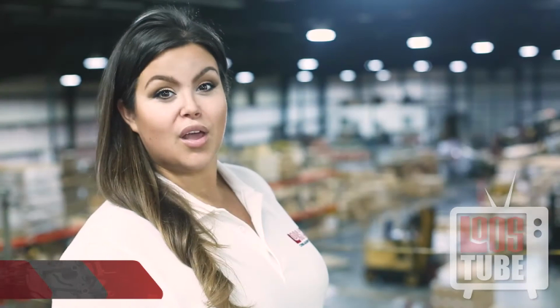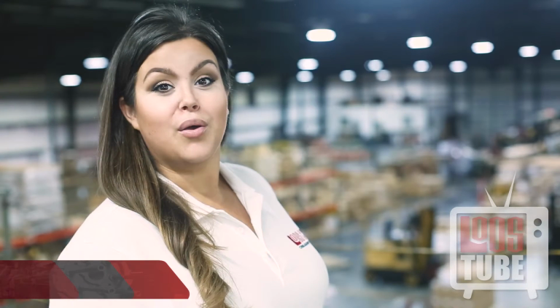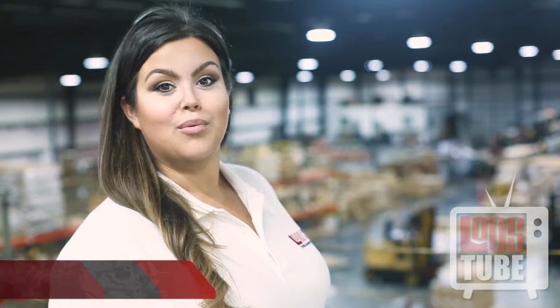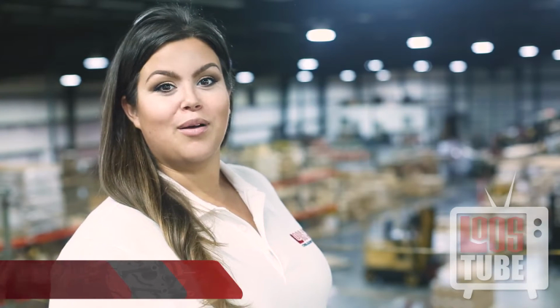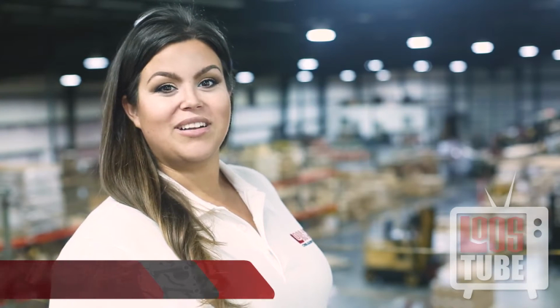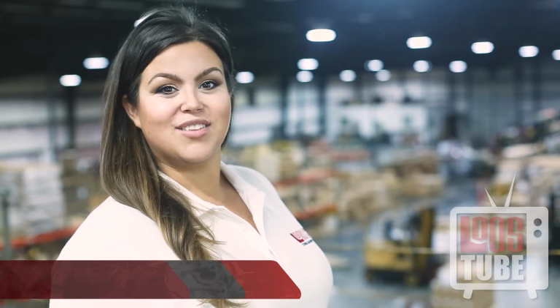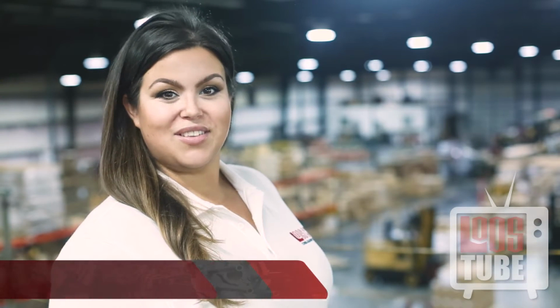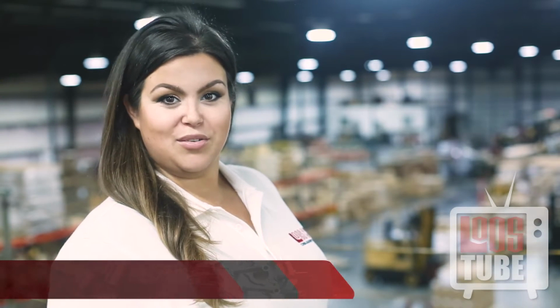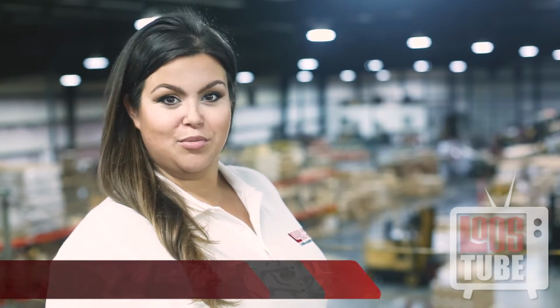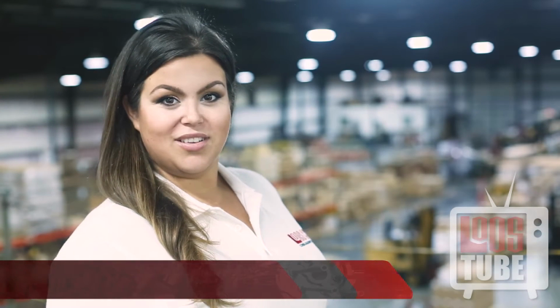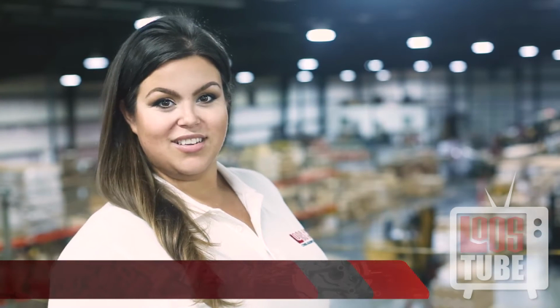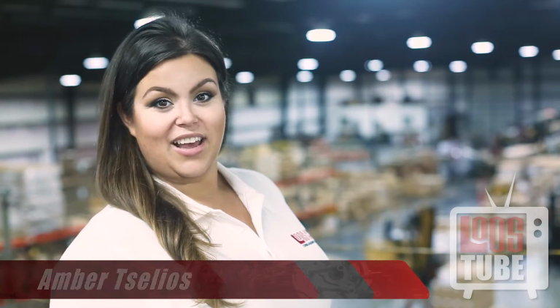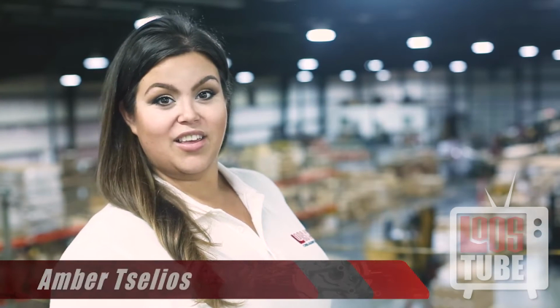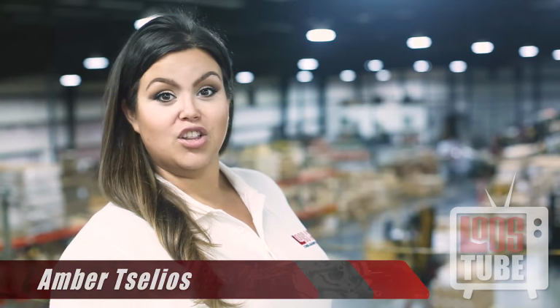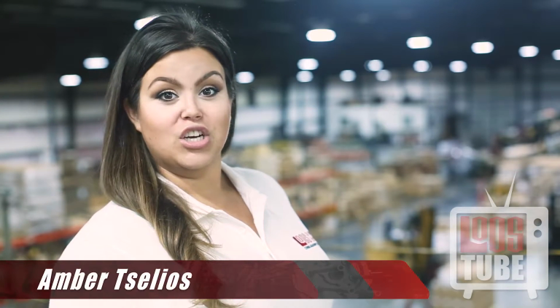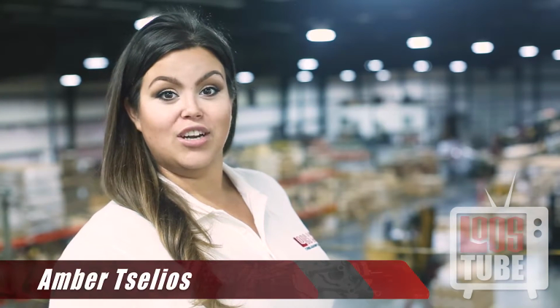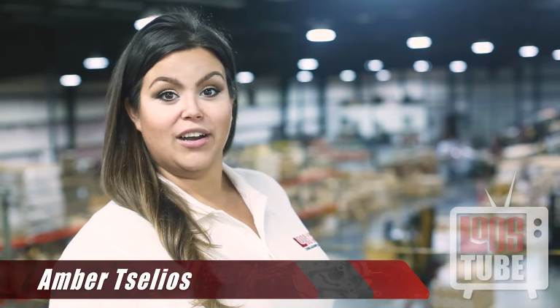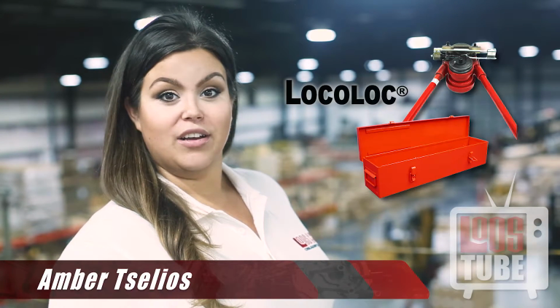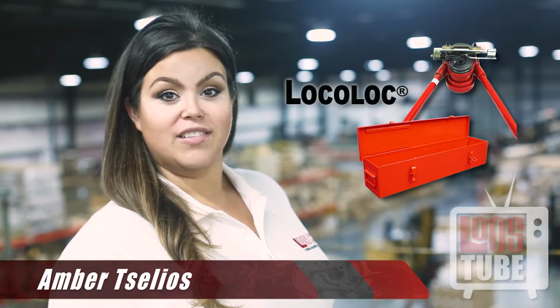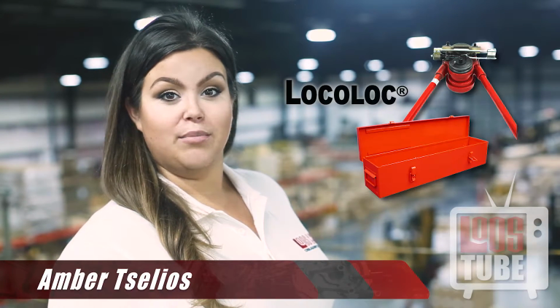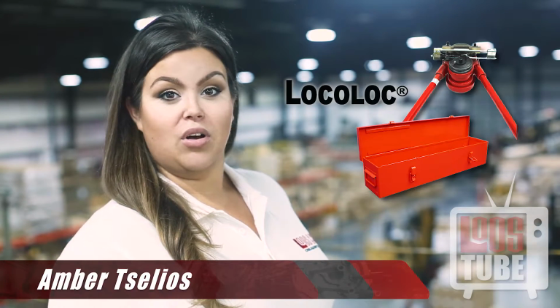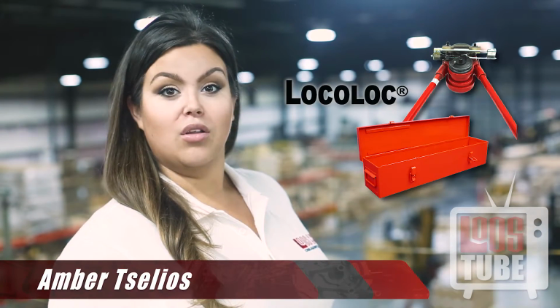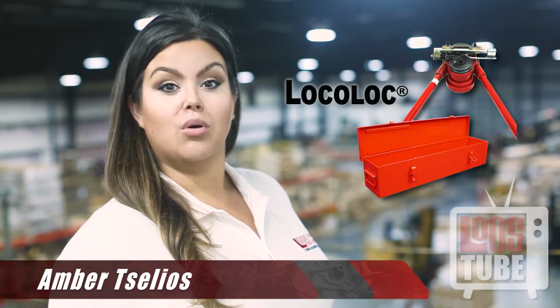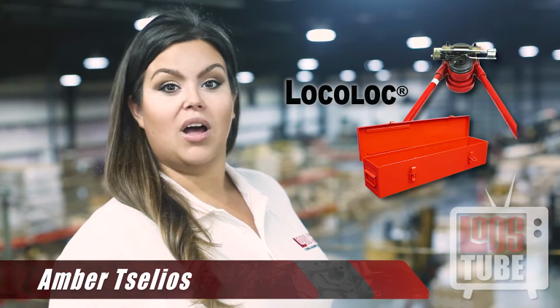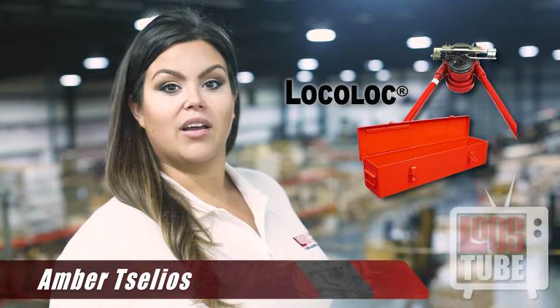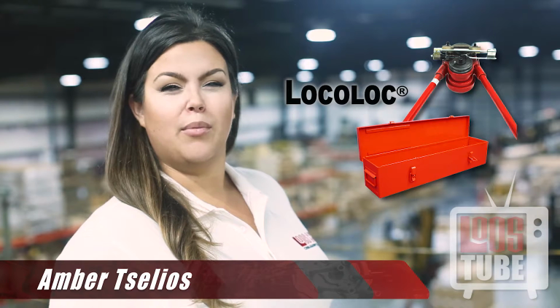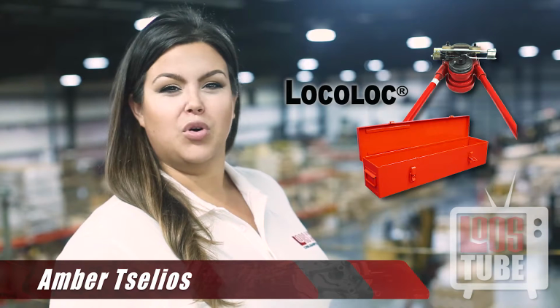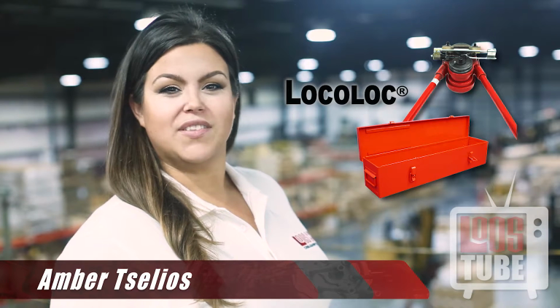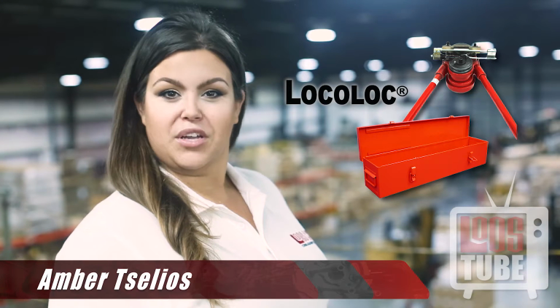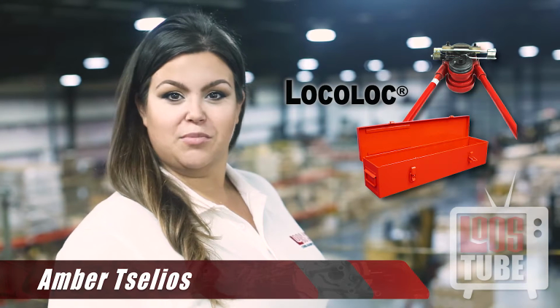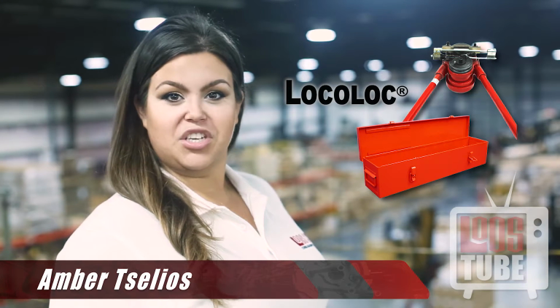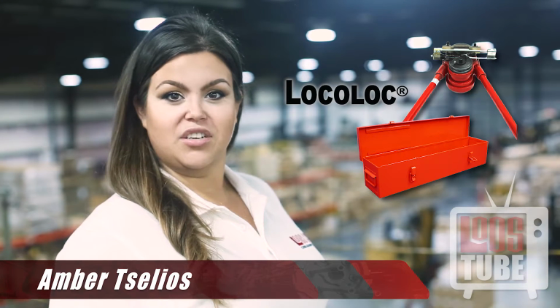Welcome back to Loosetube. Today you'll learn how to assemble our LOCOLOCK M1 swaging machine.